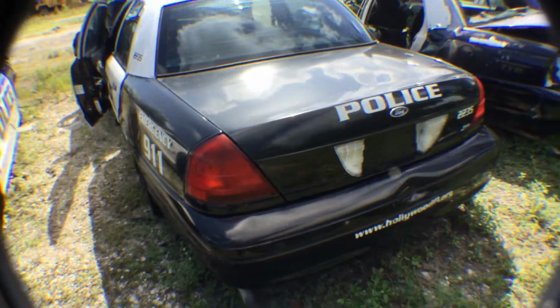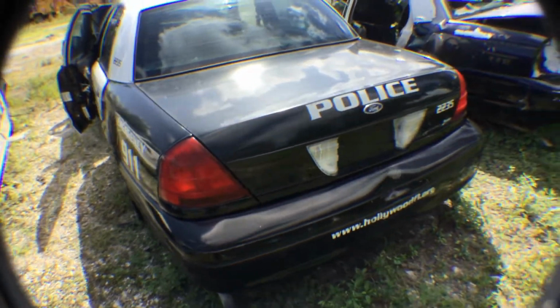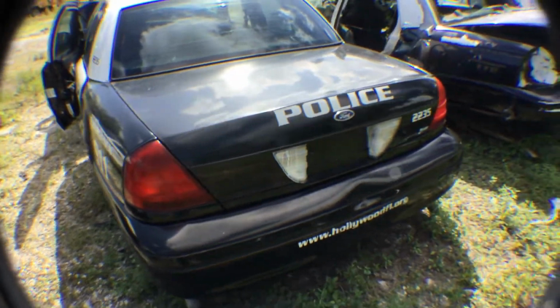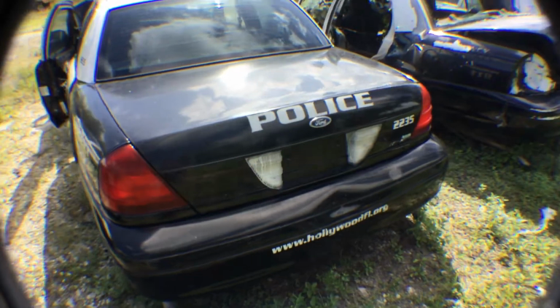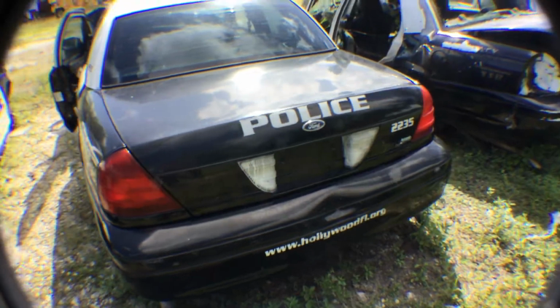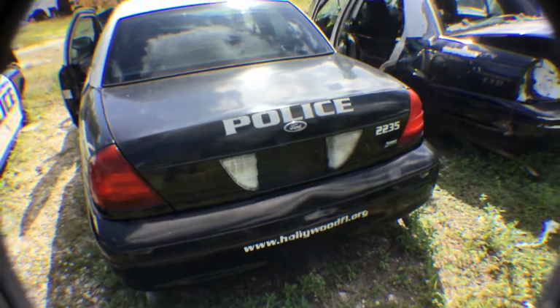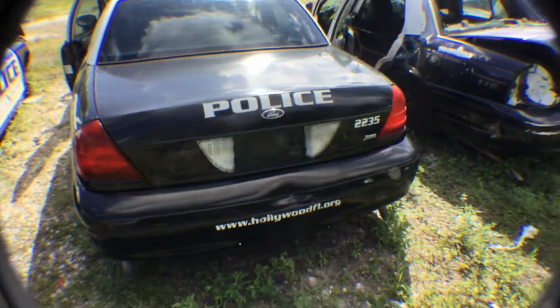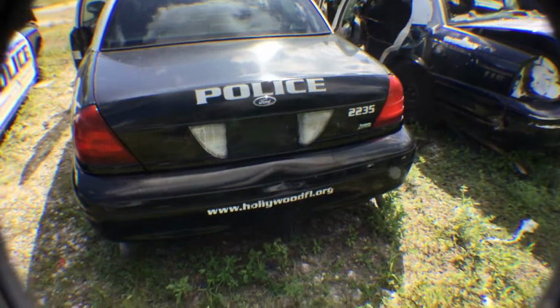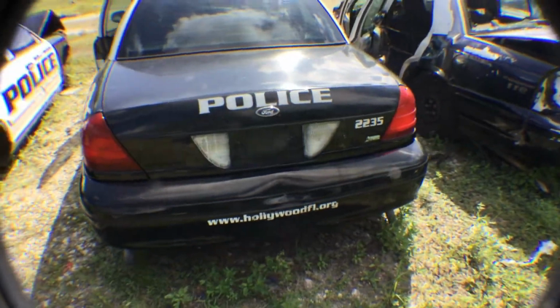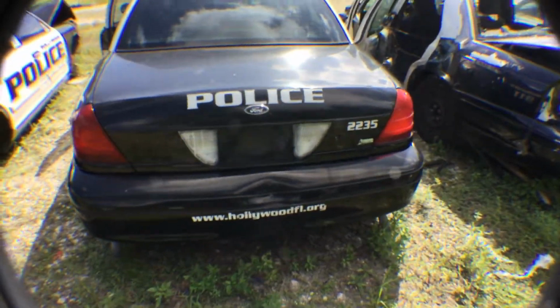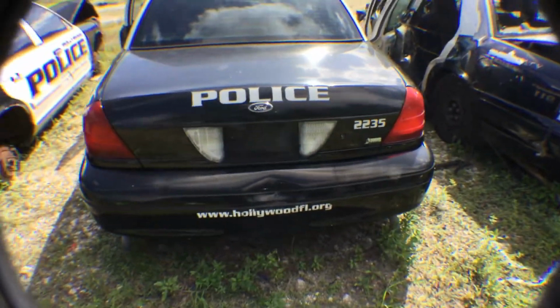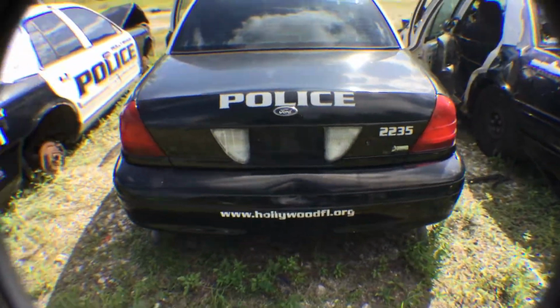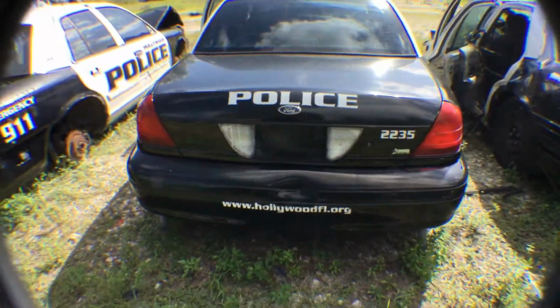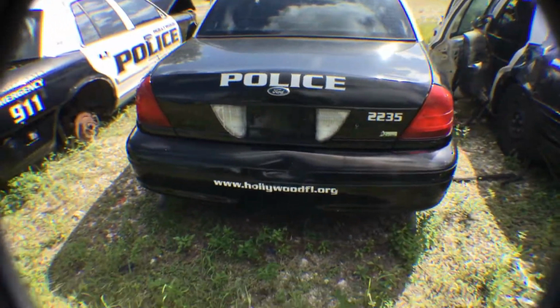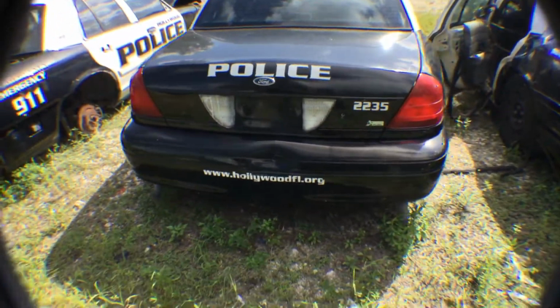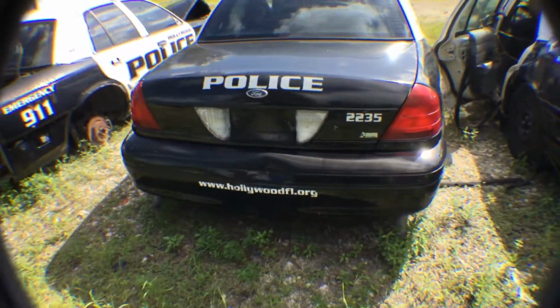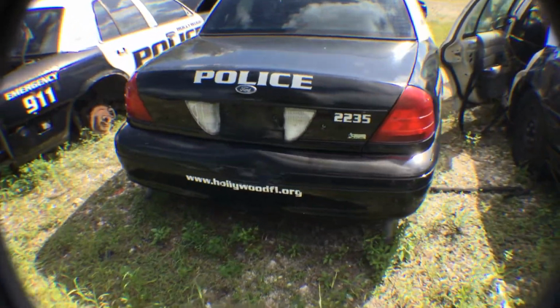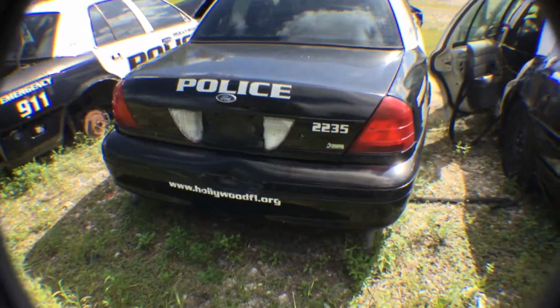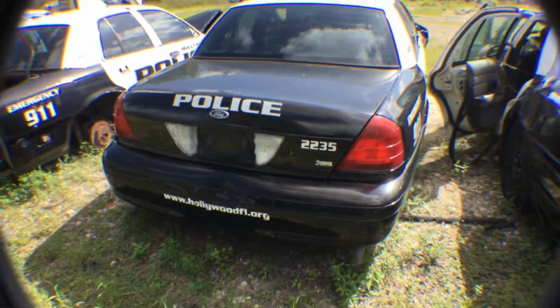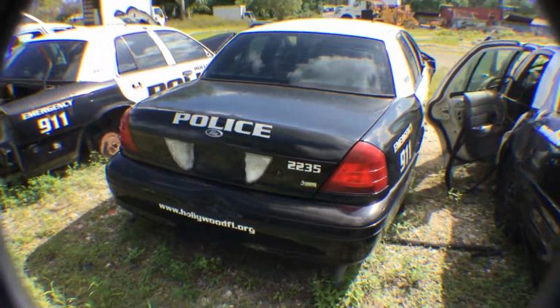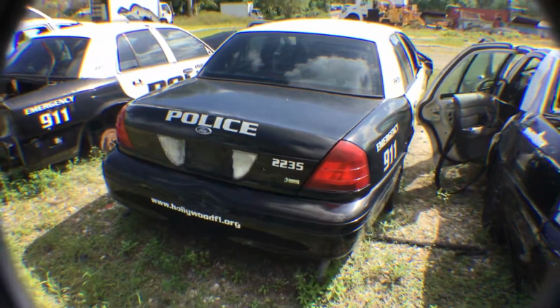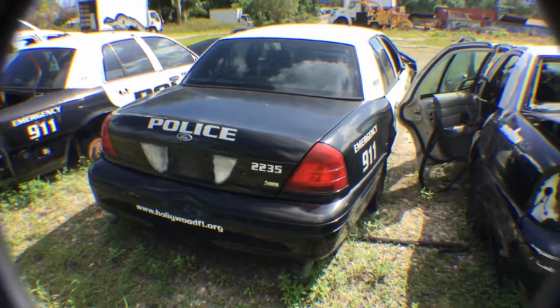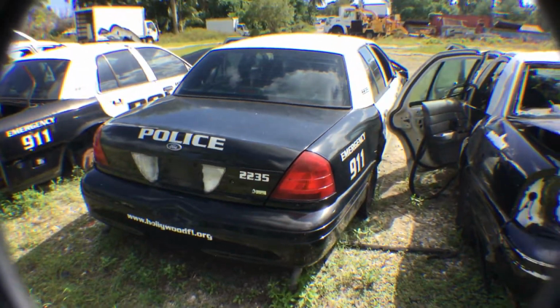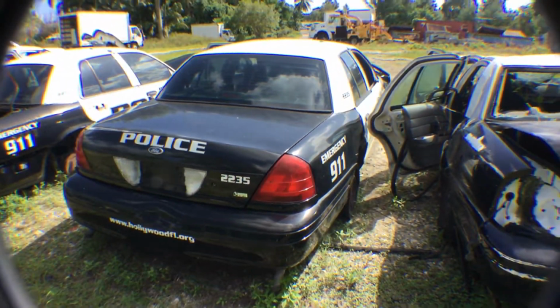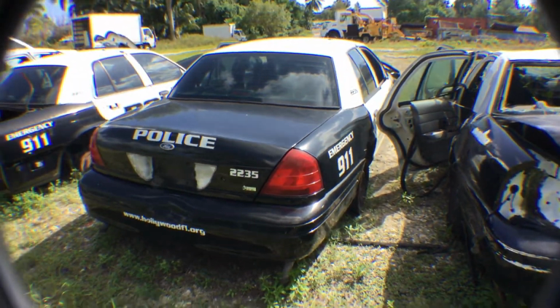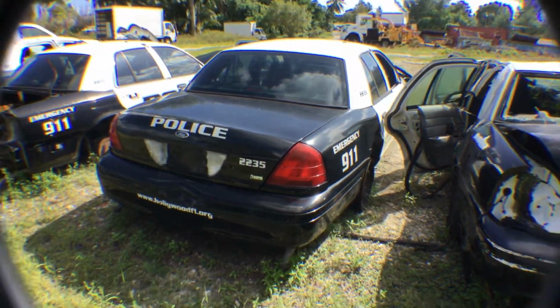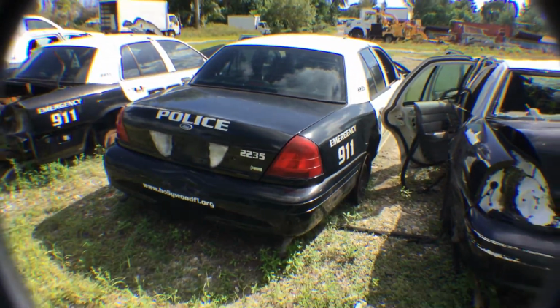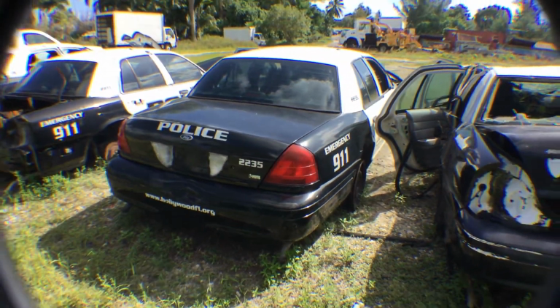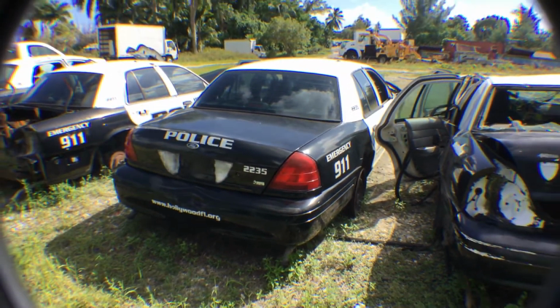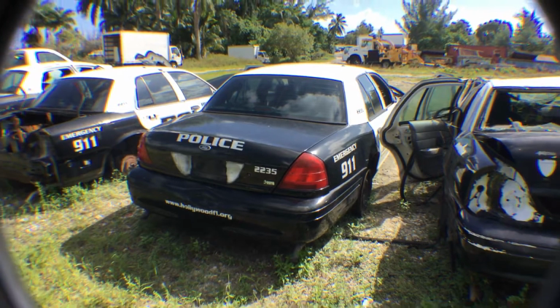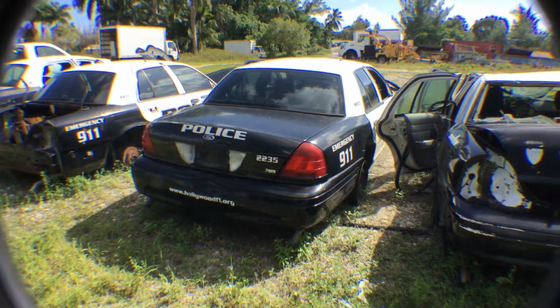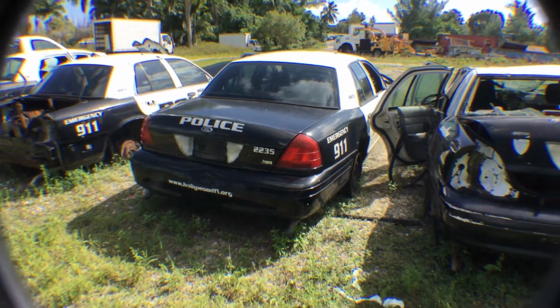The trunk looks okay. The bumper is dented in. It's a junk car, no doubt.